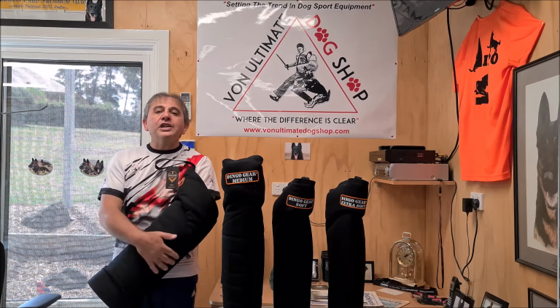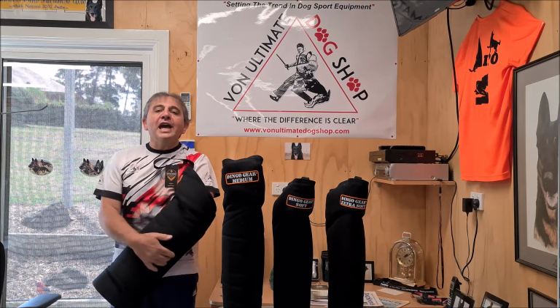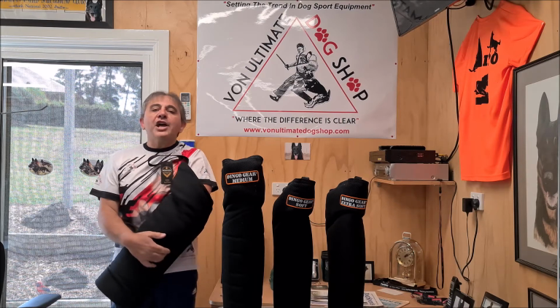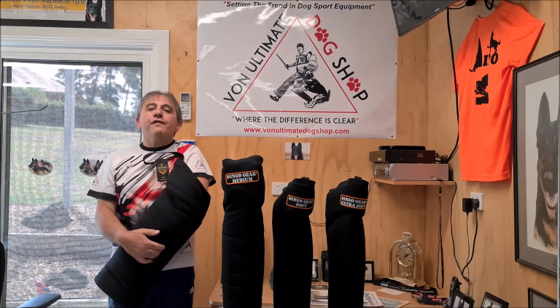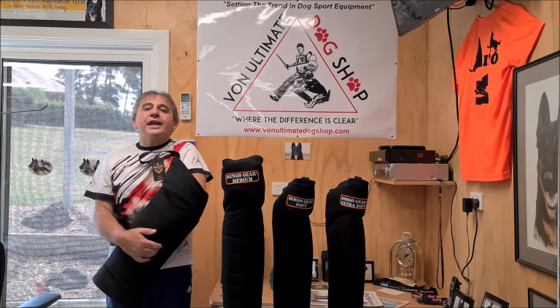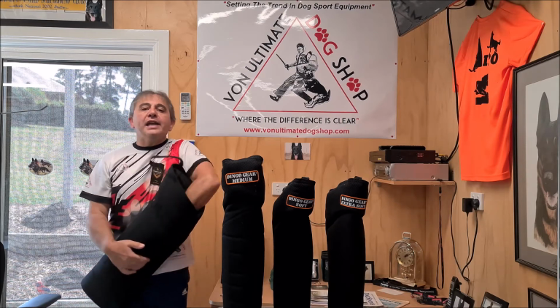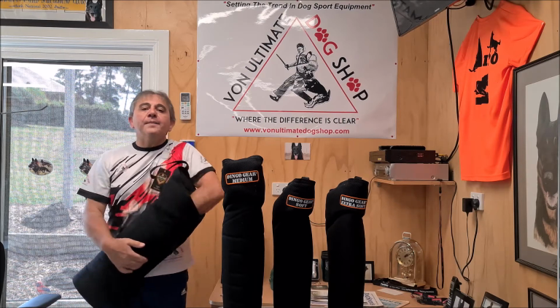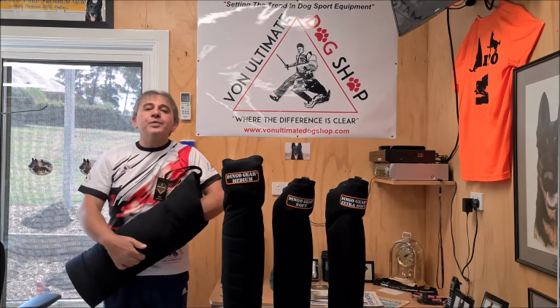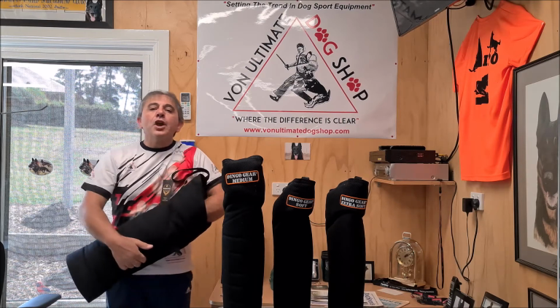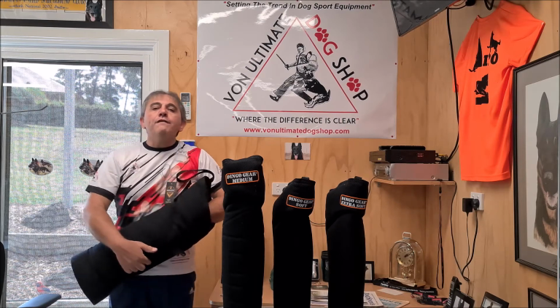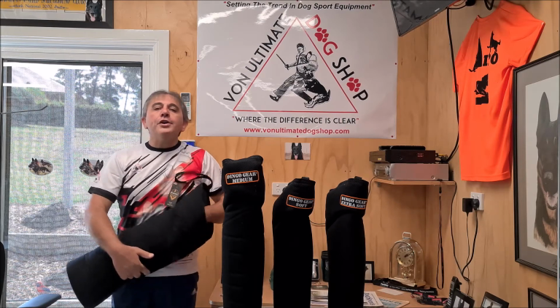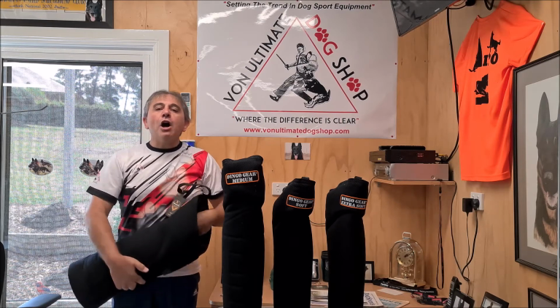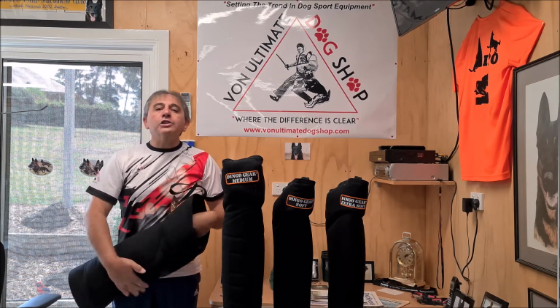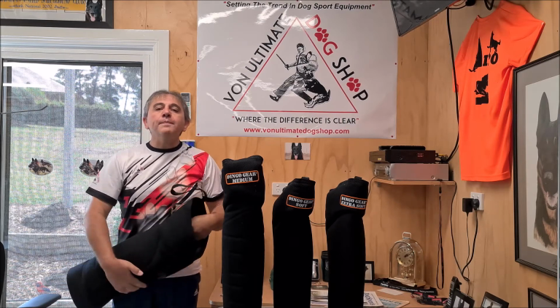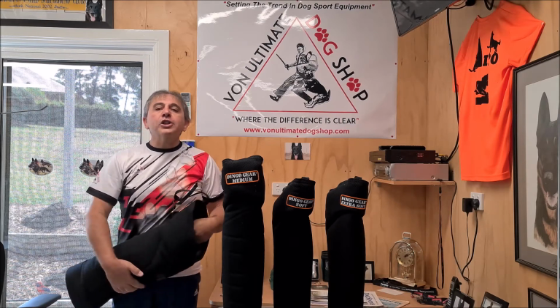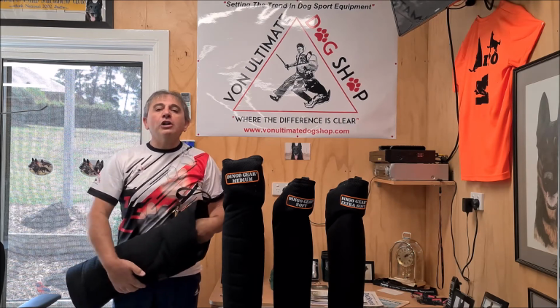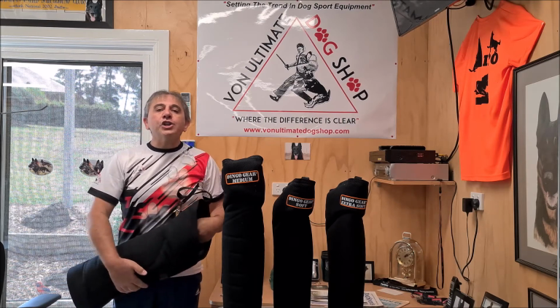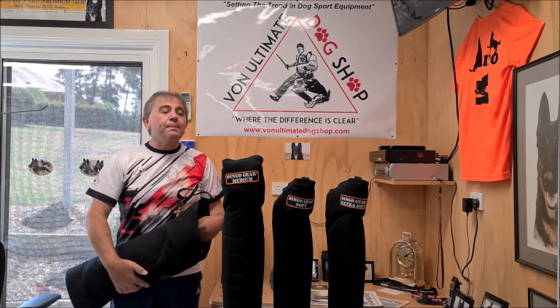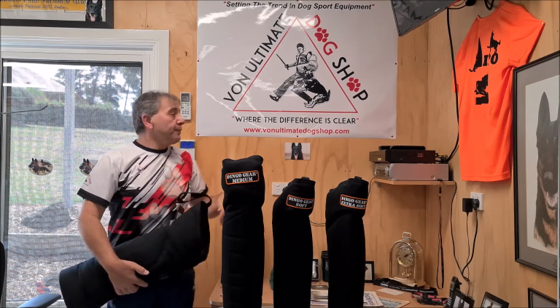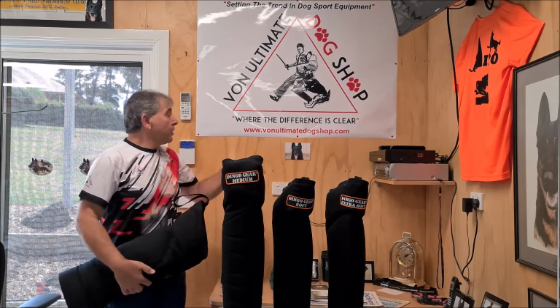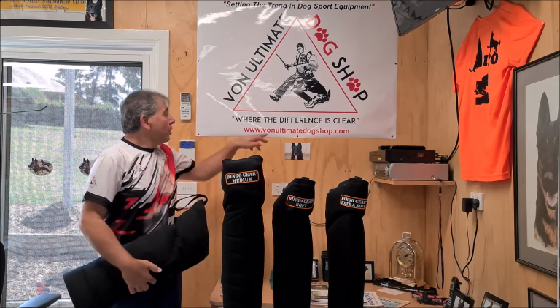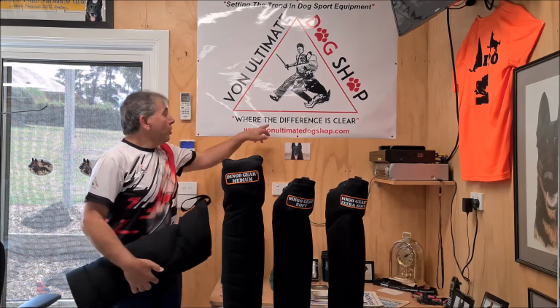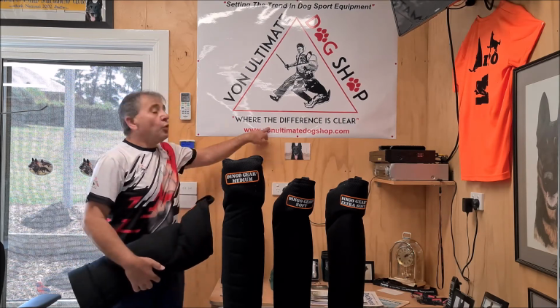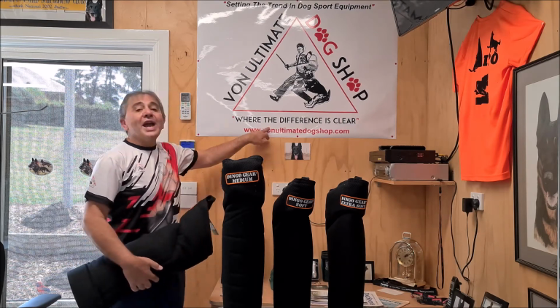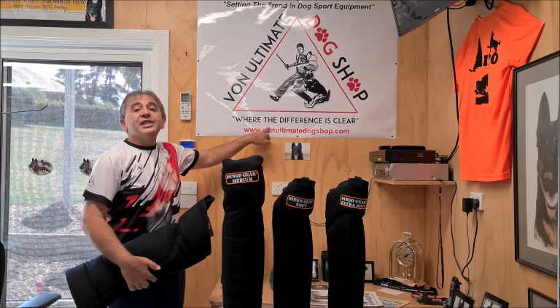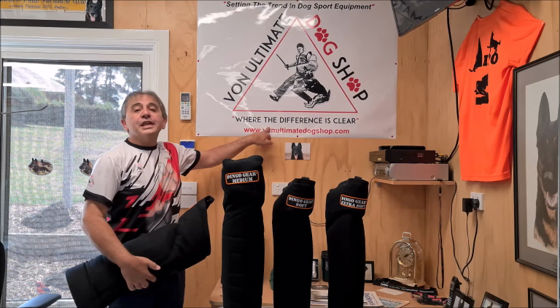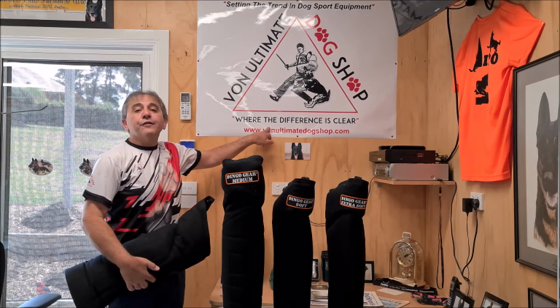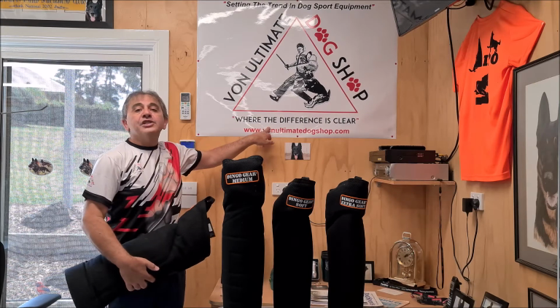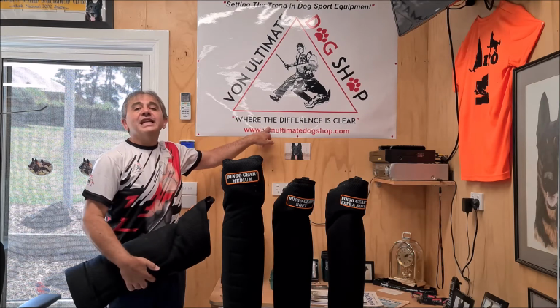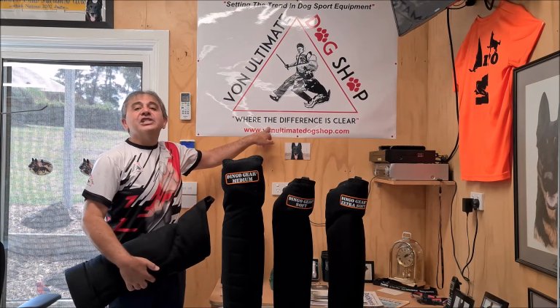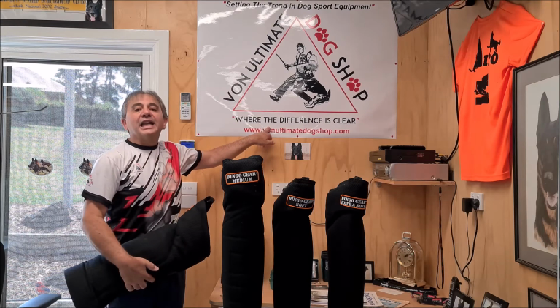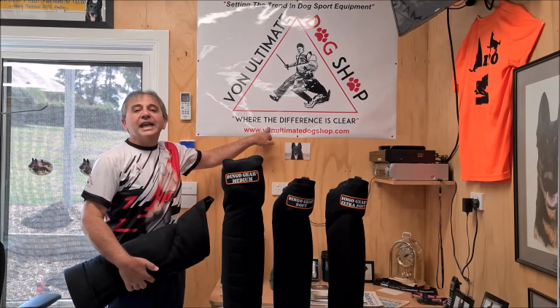And don't forget, Von Ultimate Dog Shop, where the difference is clear.